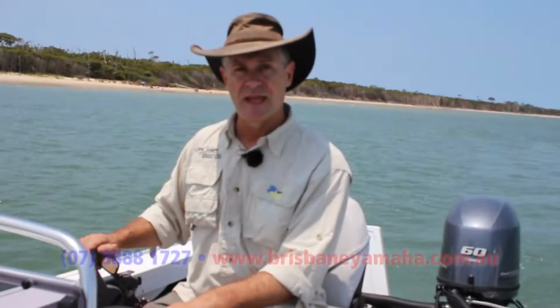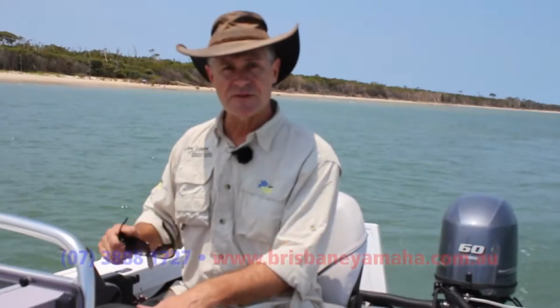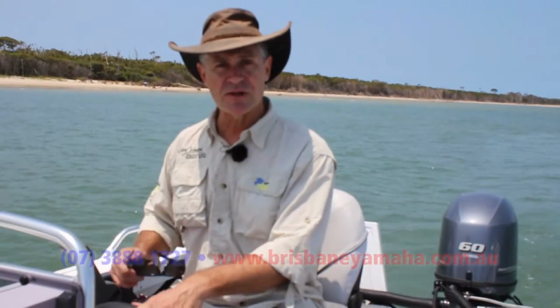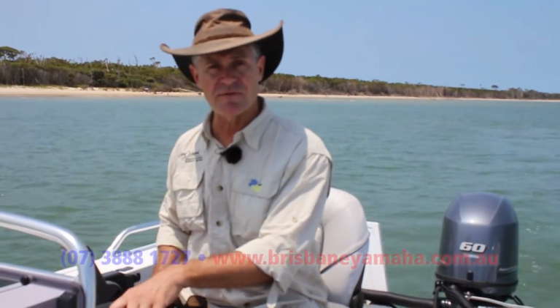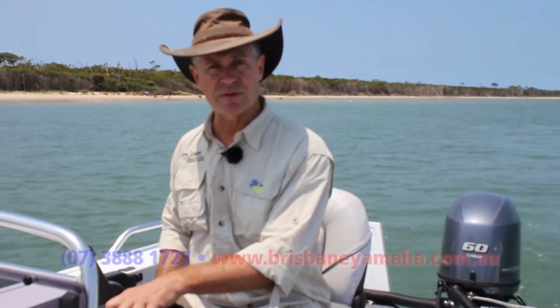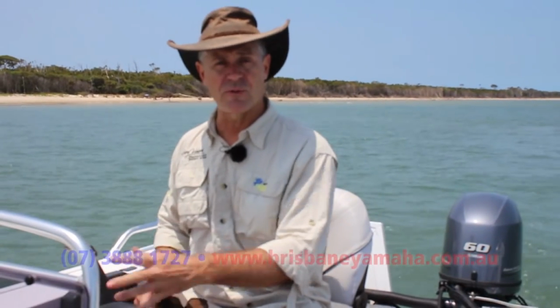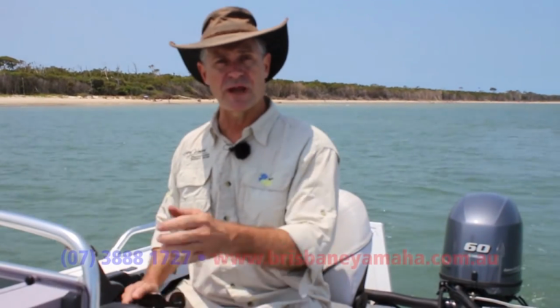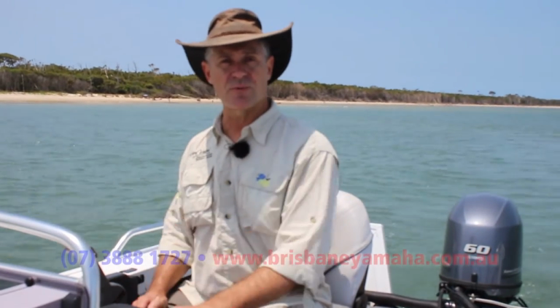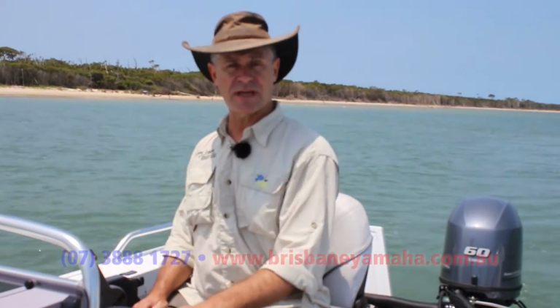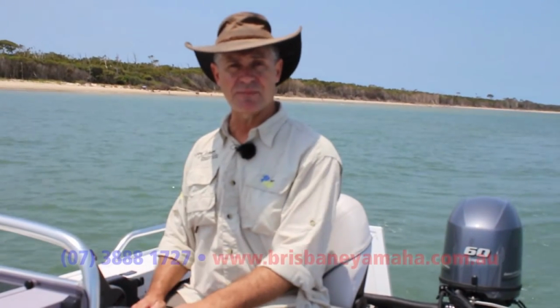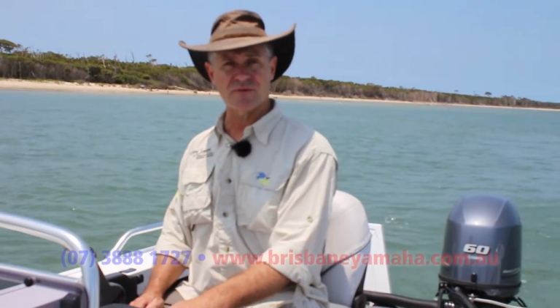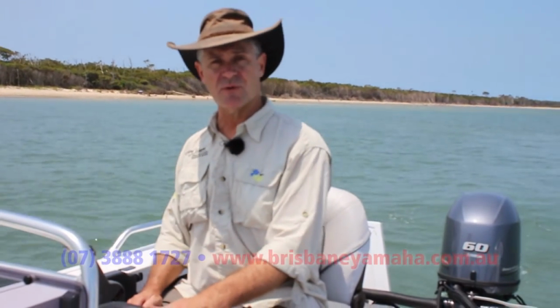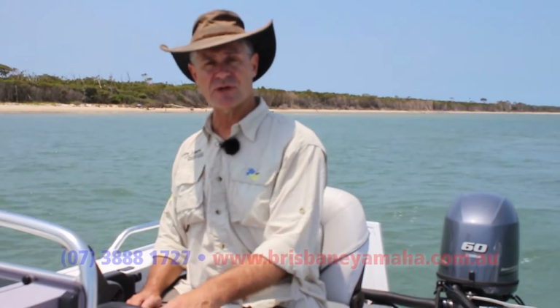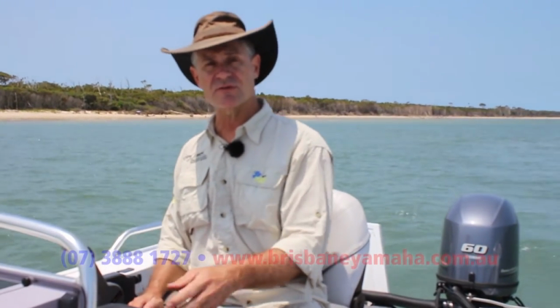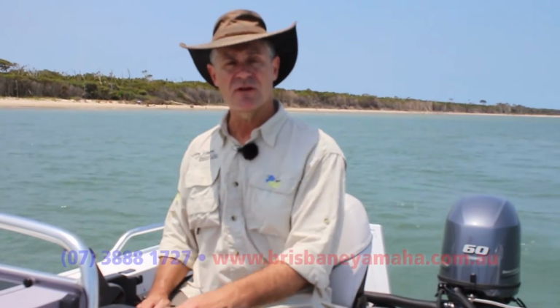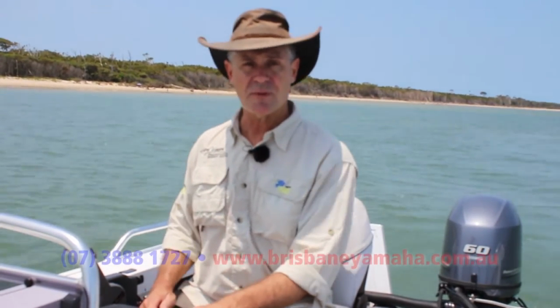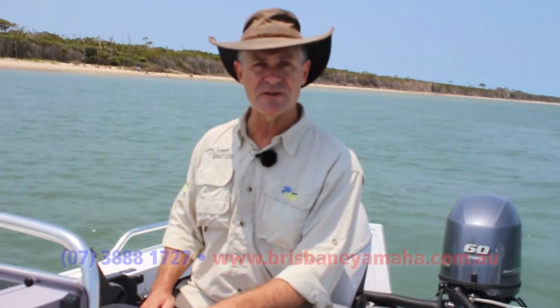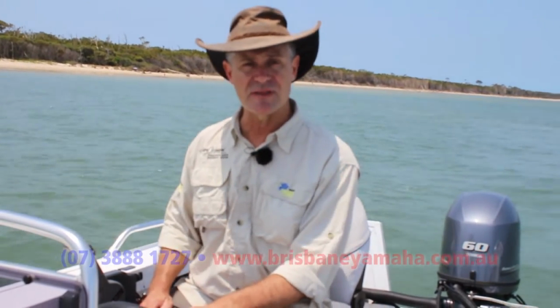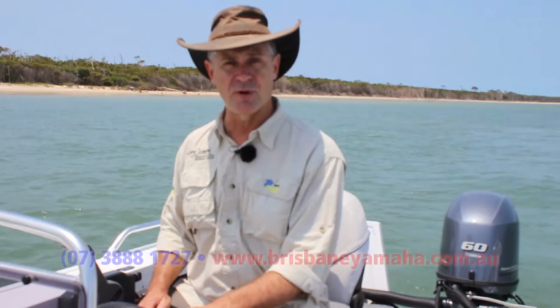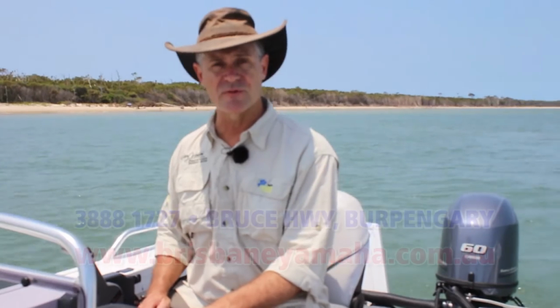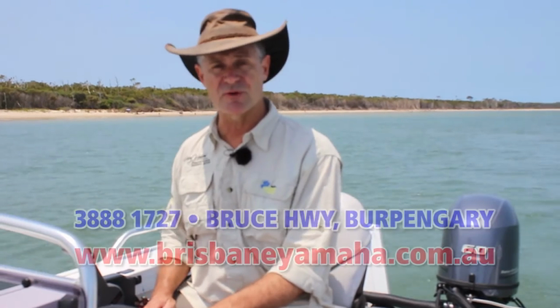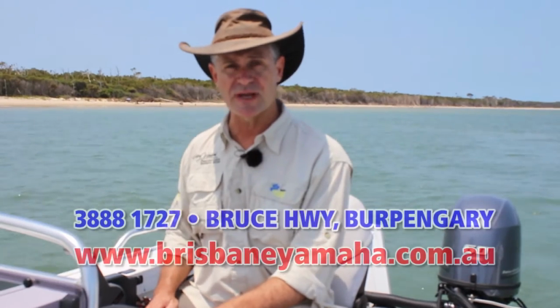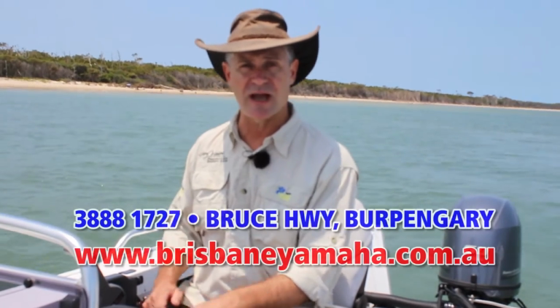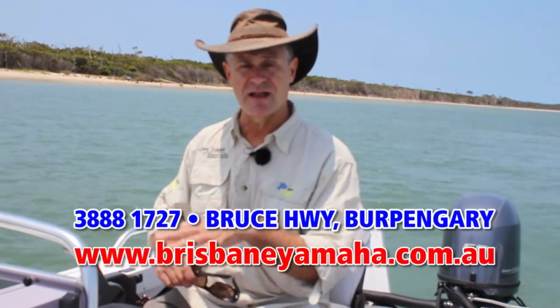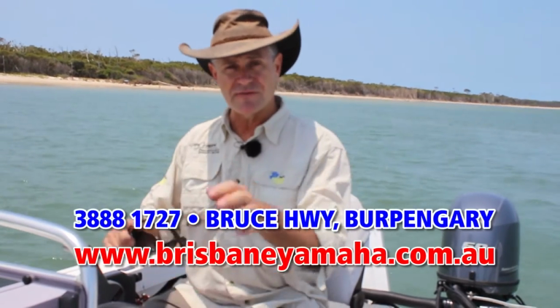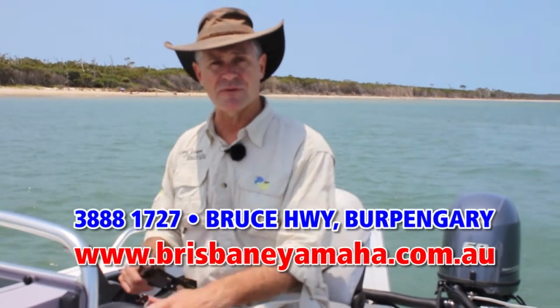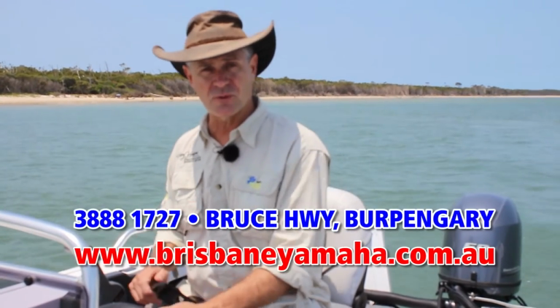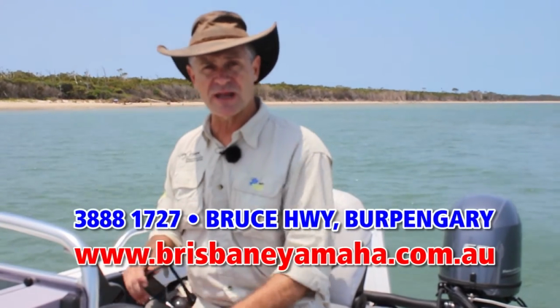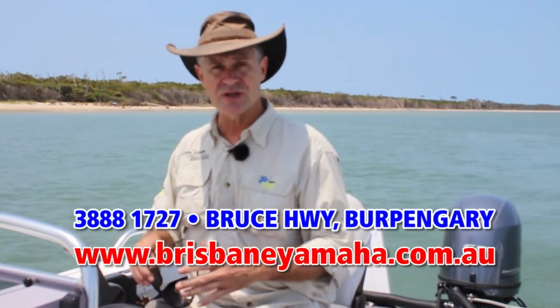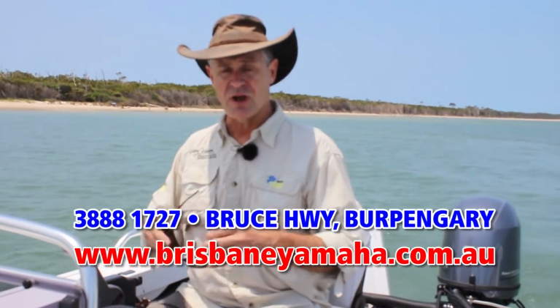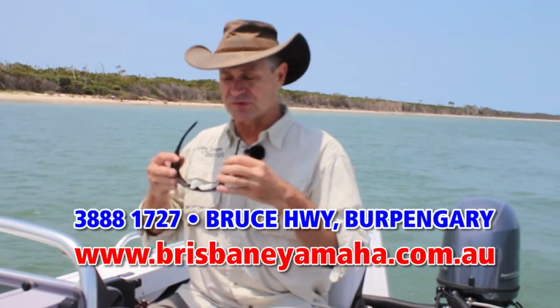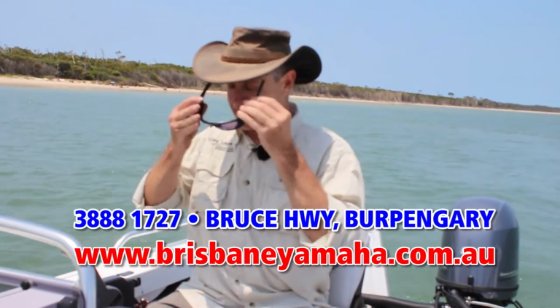If you'd like to have a look at the full range of Renegade boats from Quintrex, drop in and see the boys at Brisbane Yamaha — they've got the full range on display.